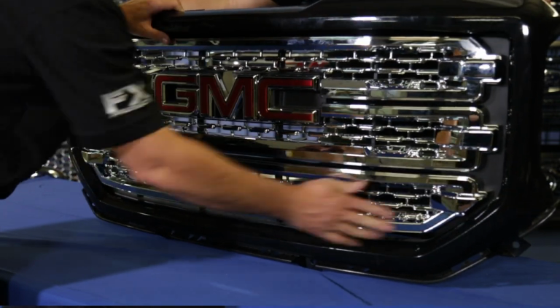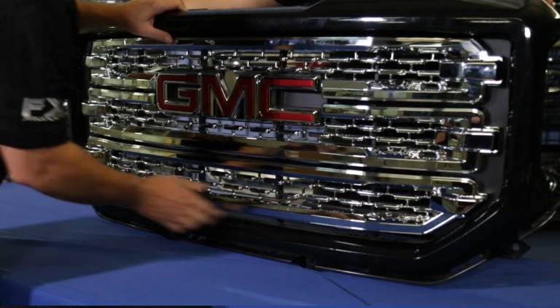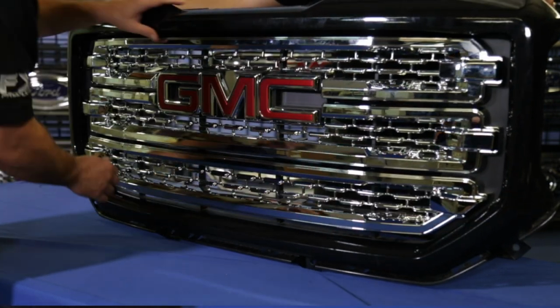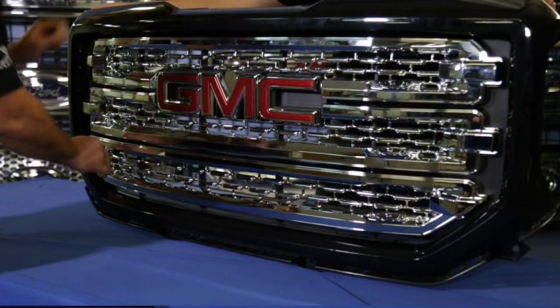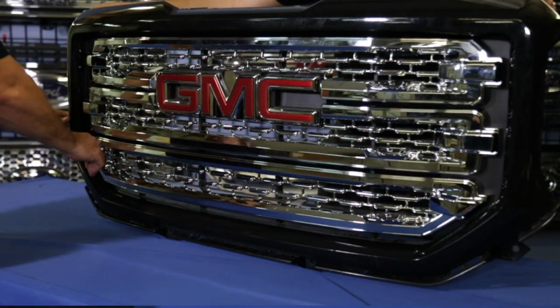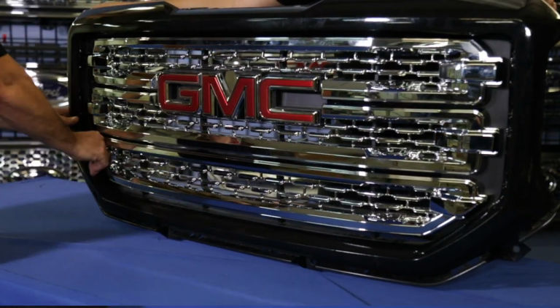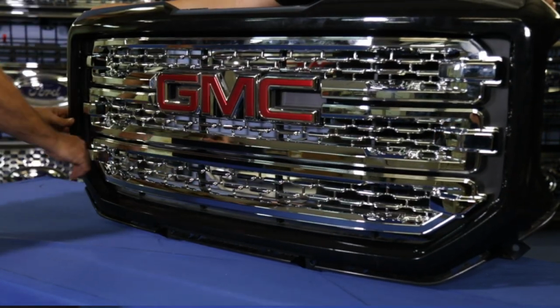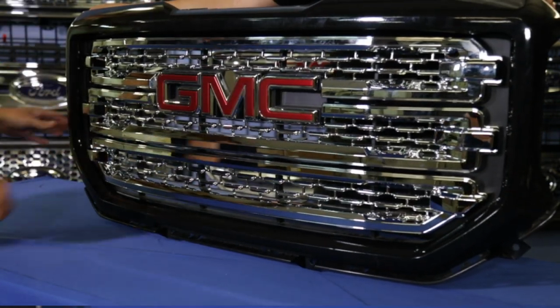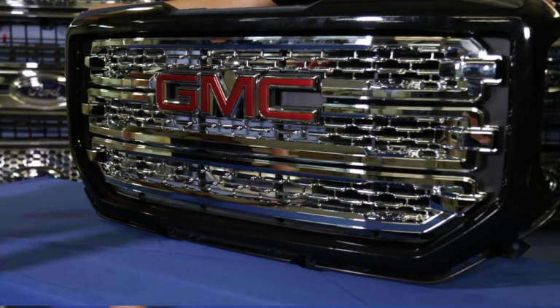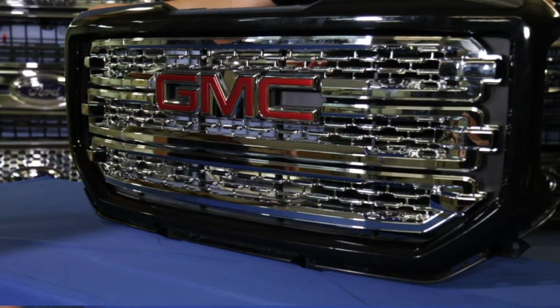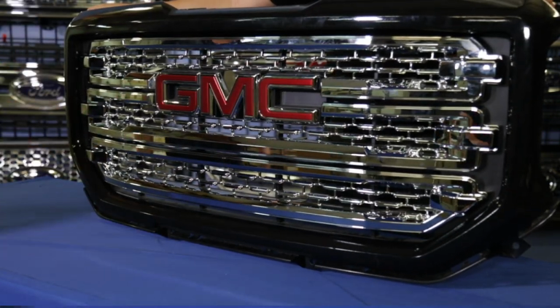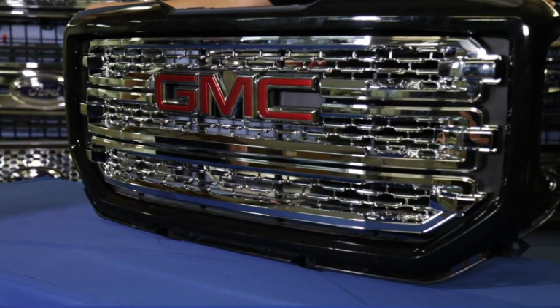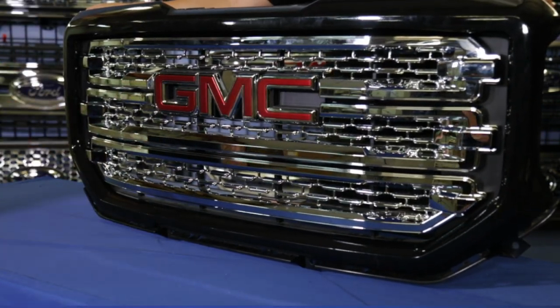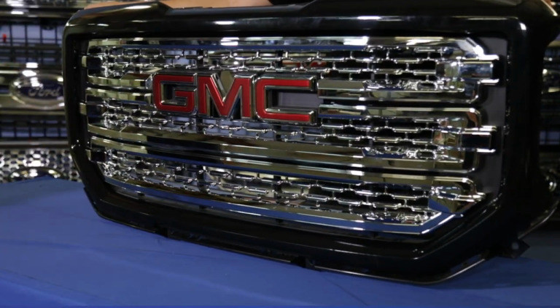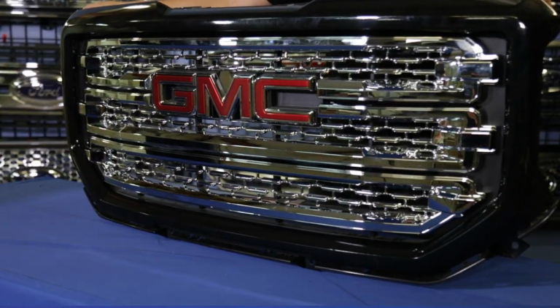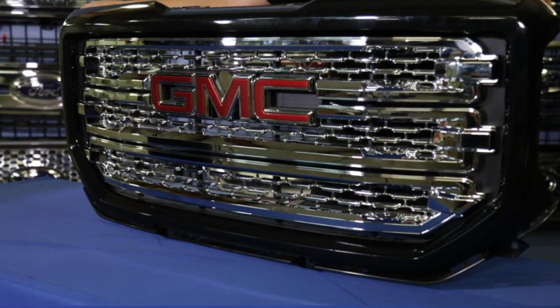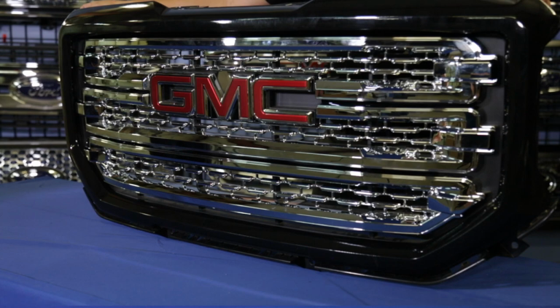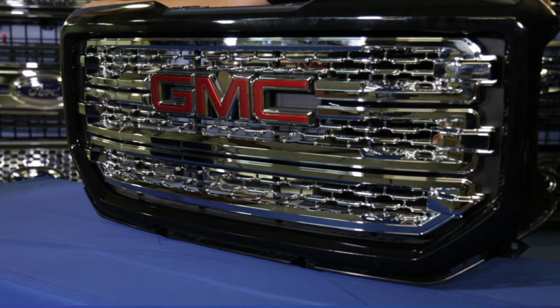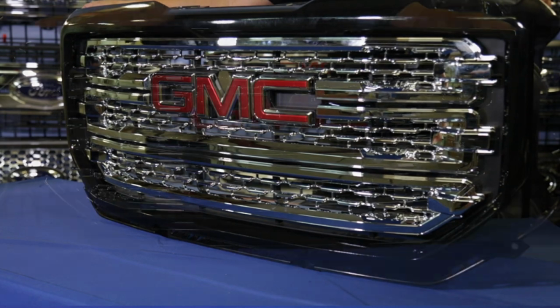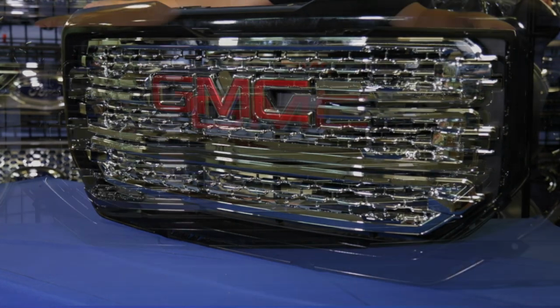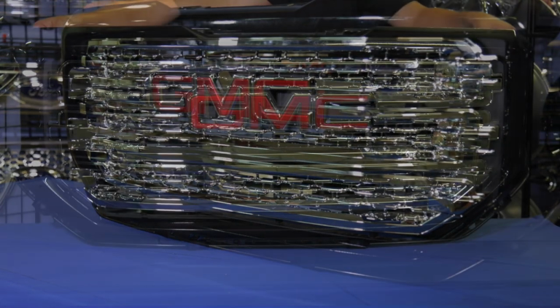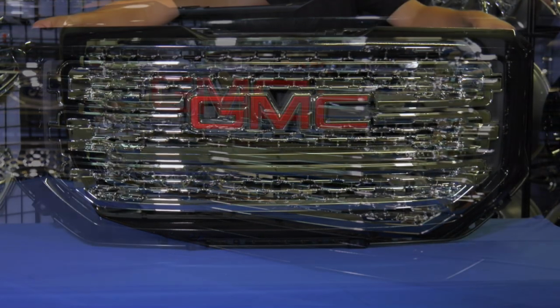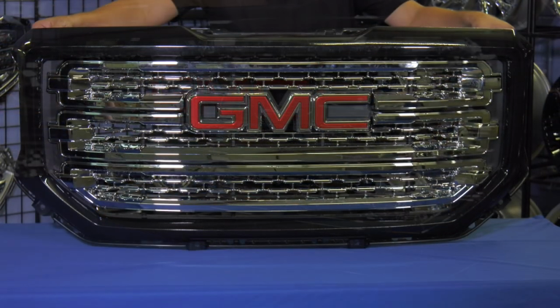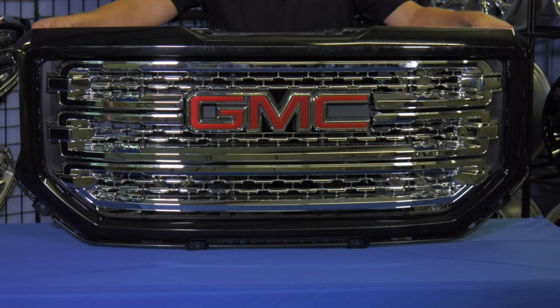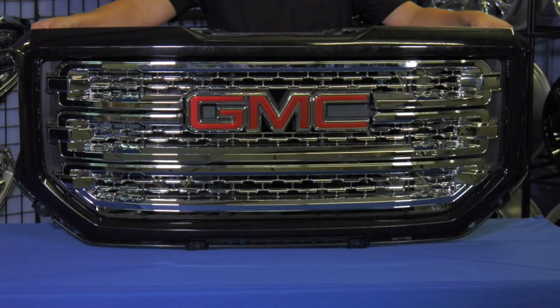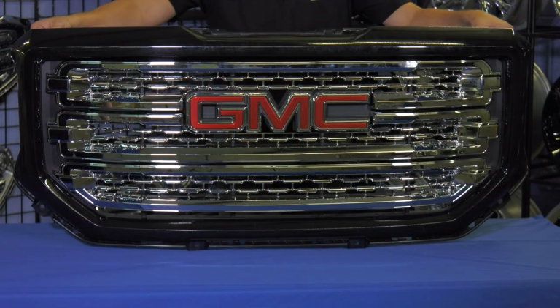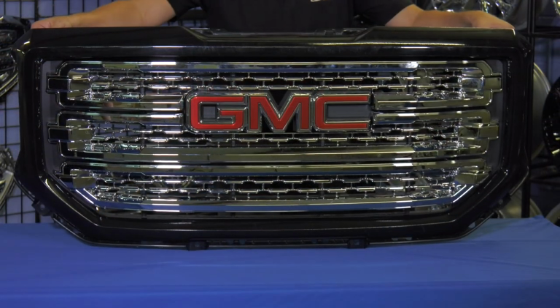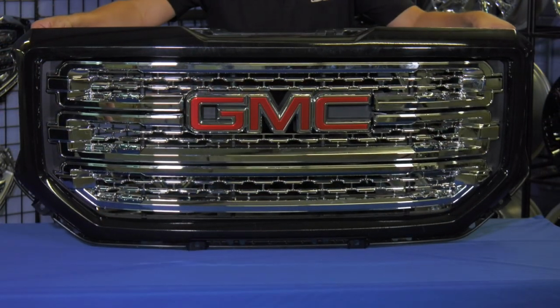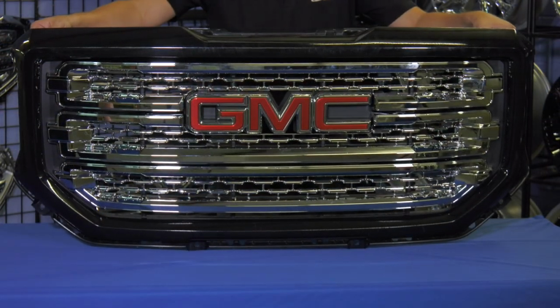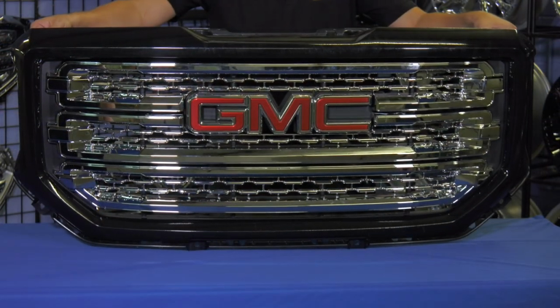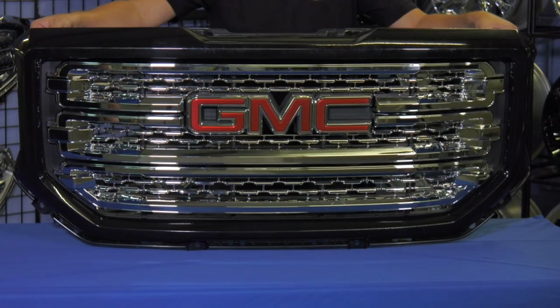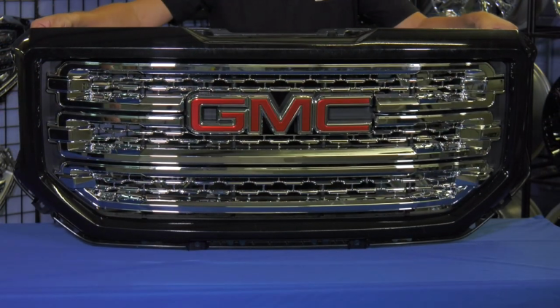As you can see, it was that easy. No drilling, no cutting, no bolting. It'll take longer to wipe off its fingerprints than it did to install the grill overlay.